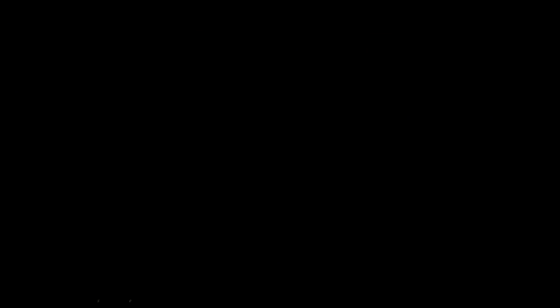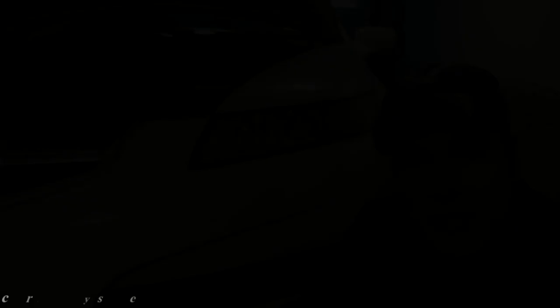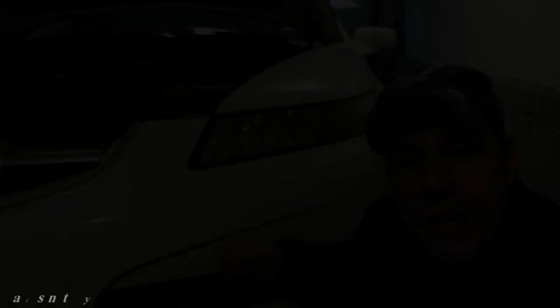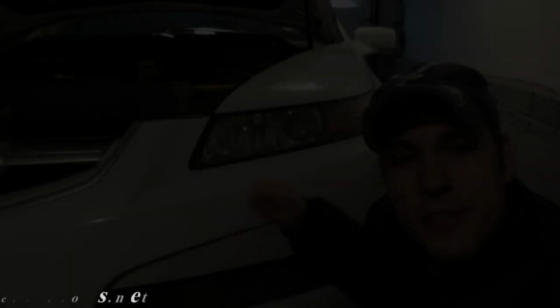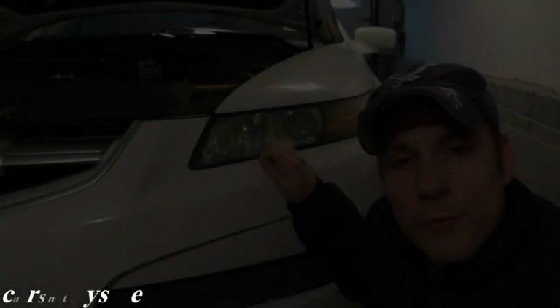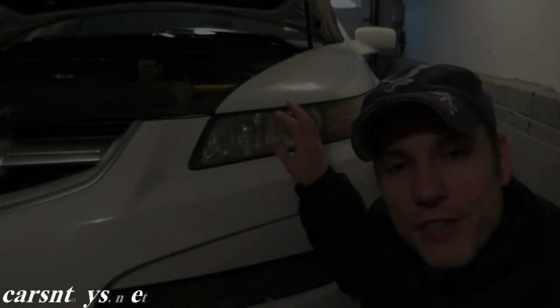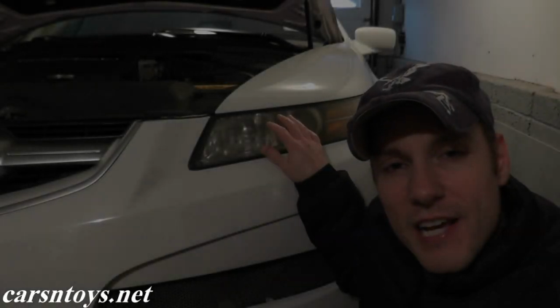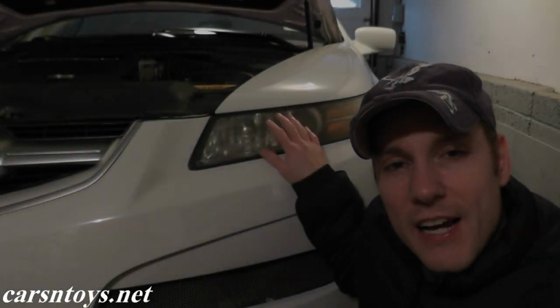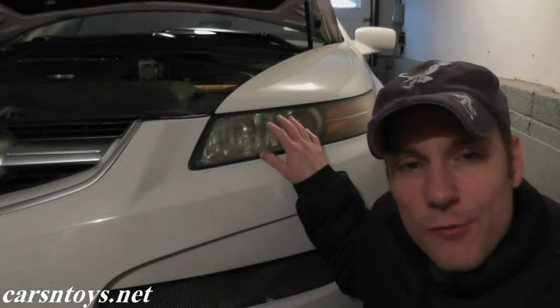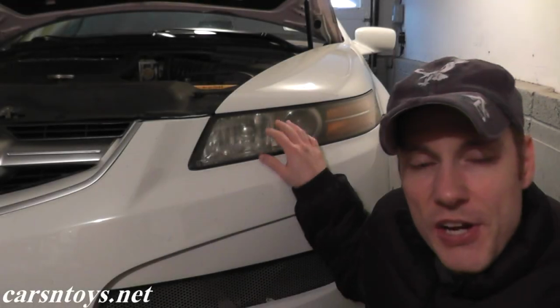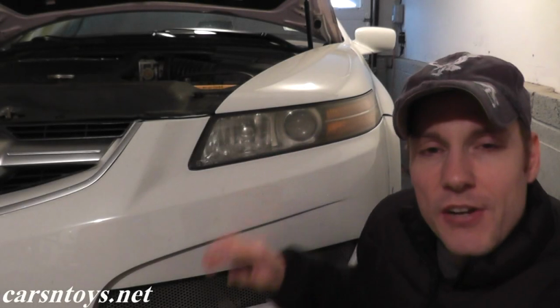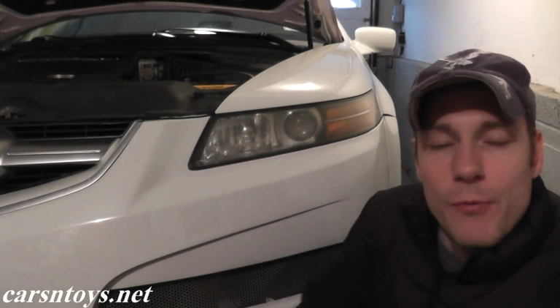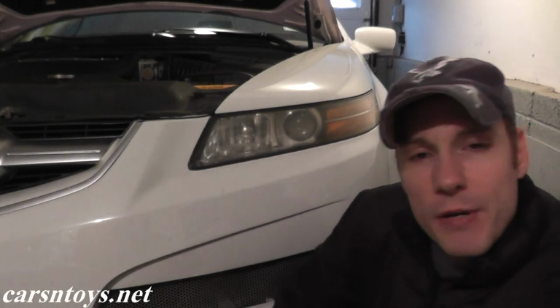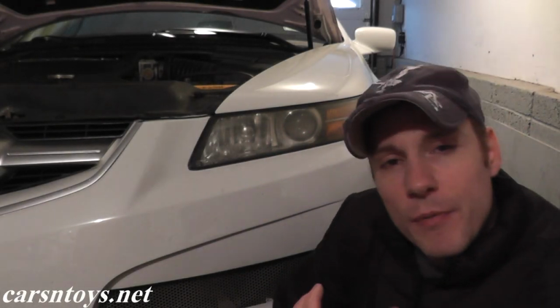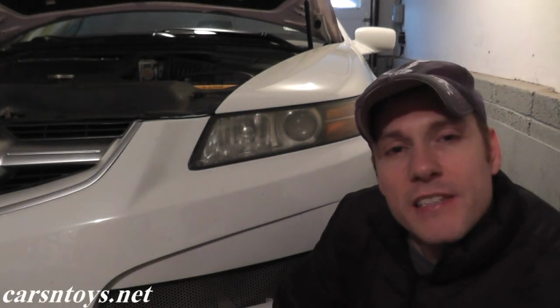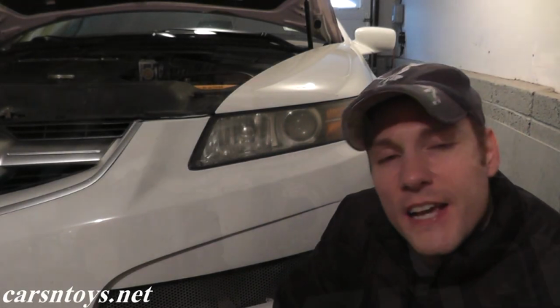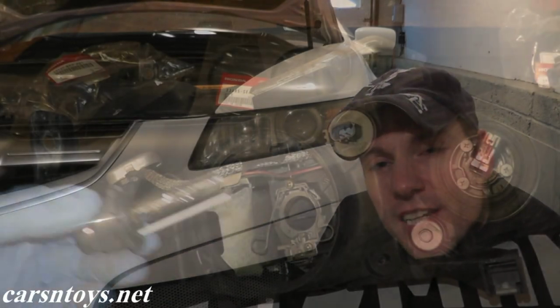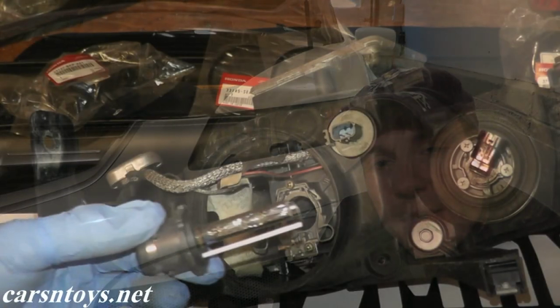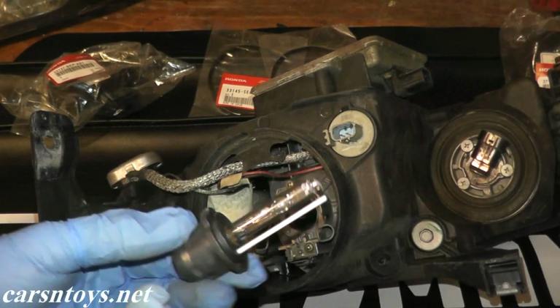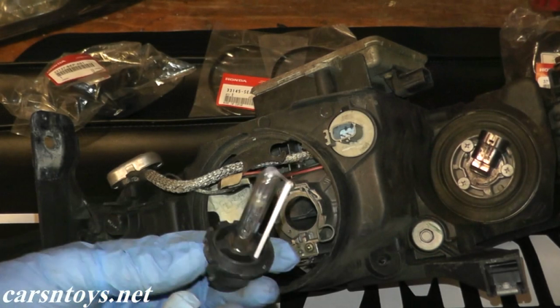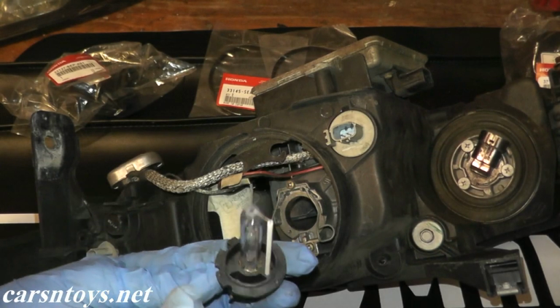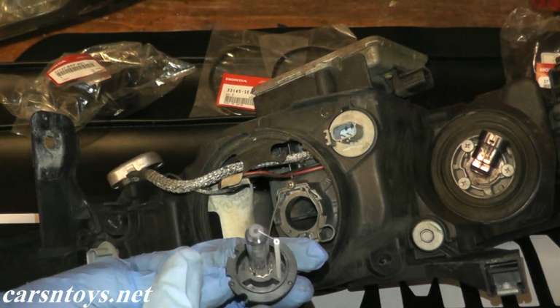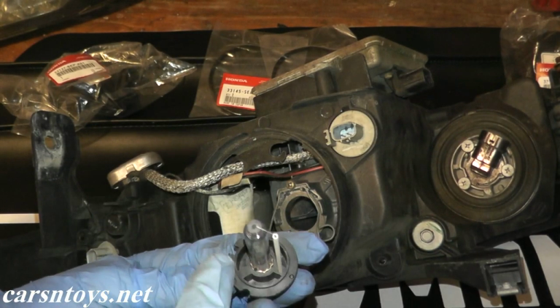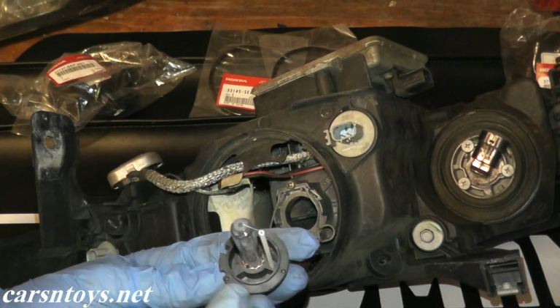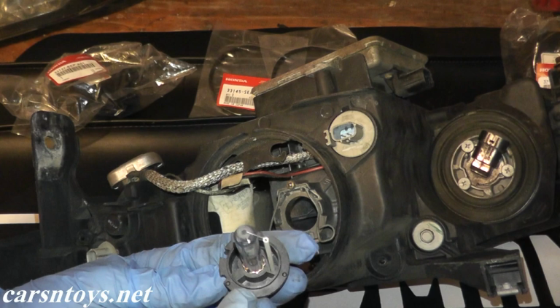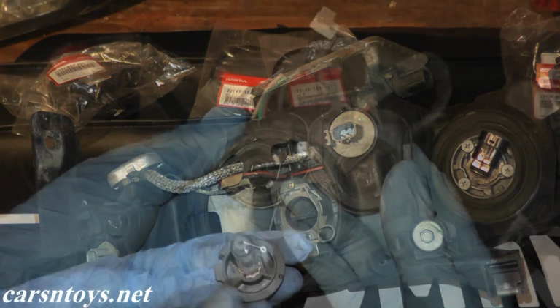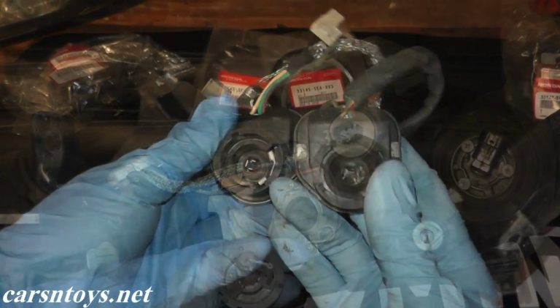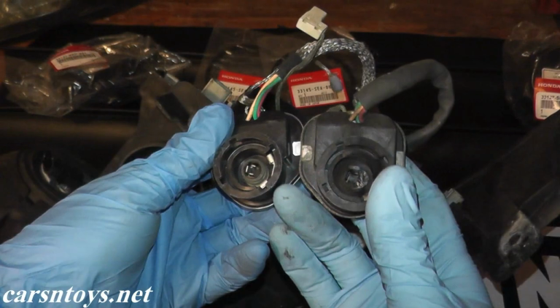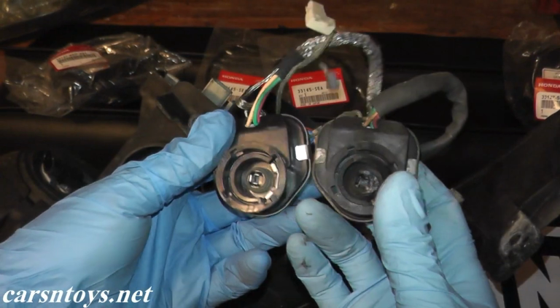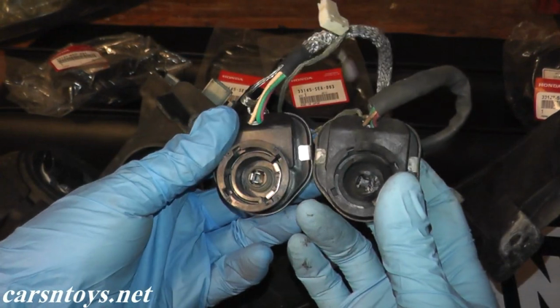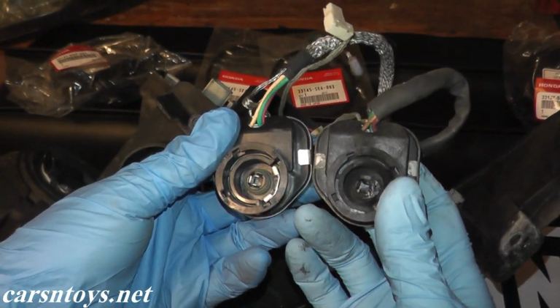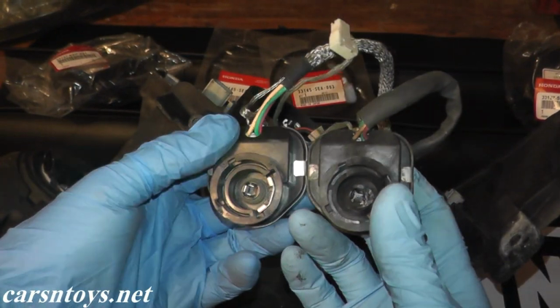Today we're dealing with this vehicle right here. We'll be replacing the HID bulb, the igniter wire, and the ballast.